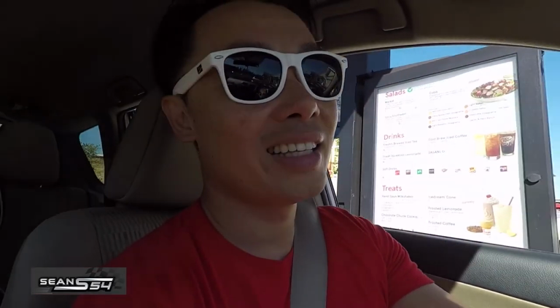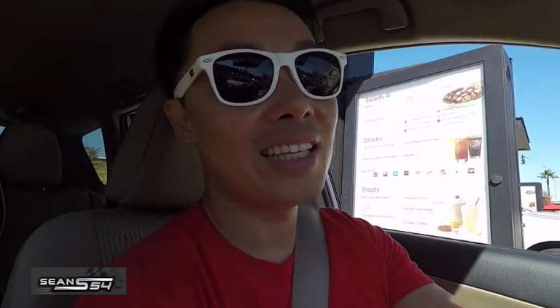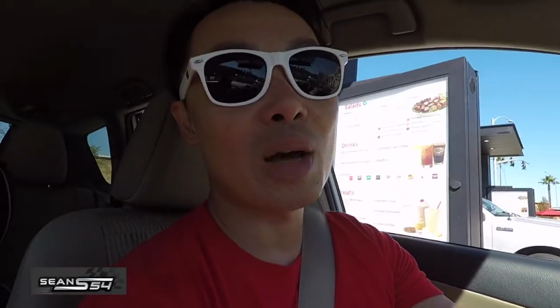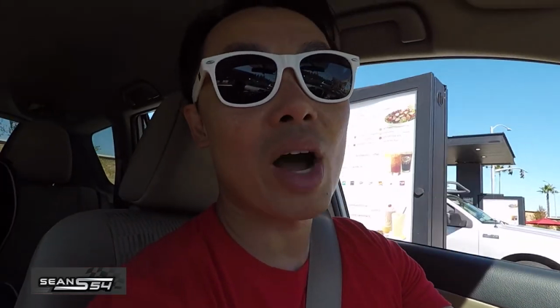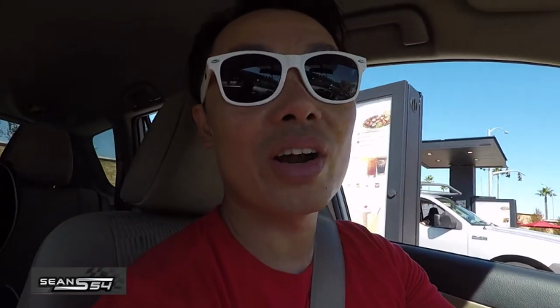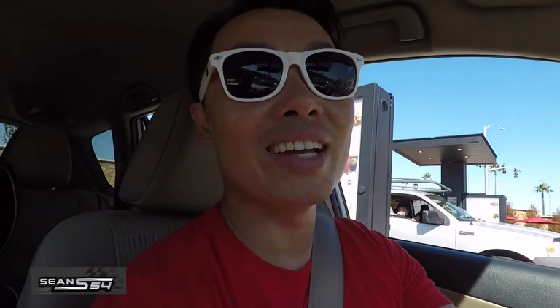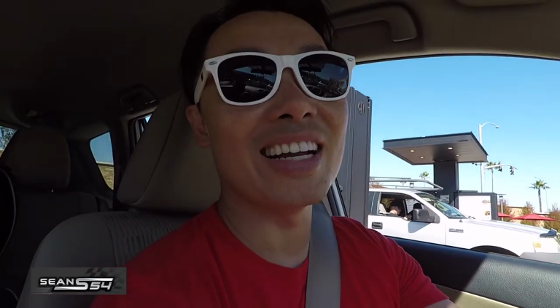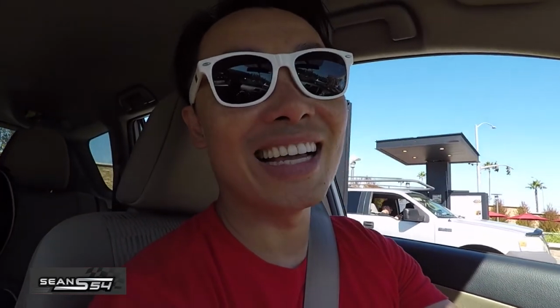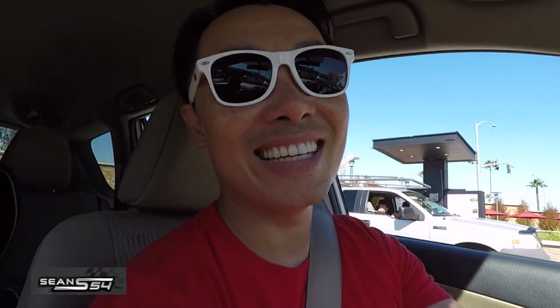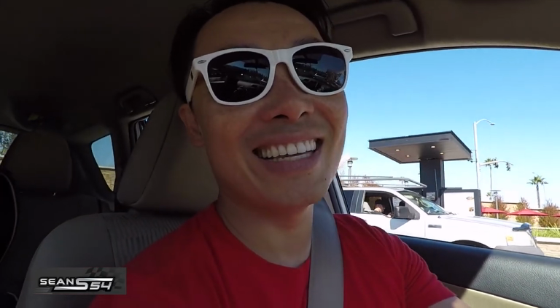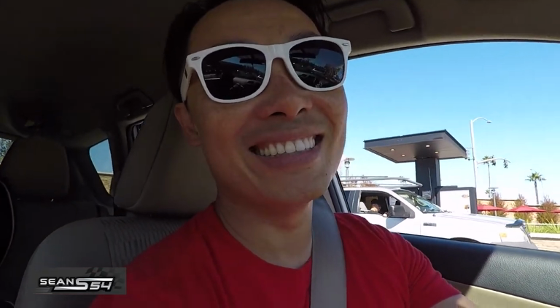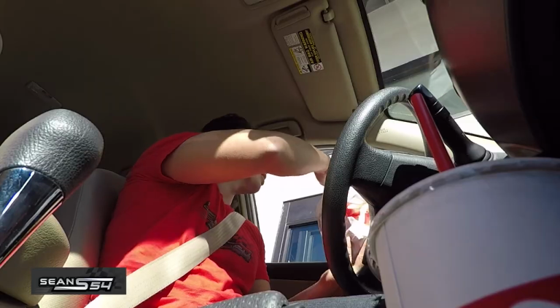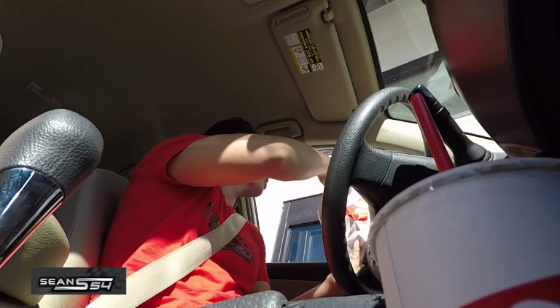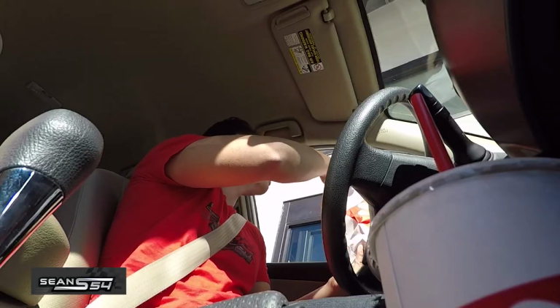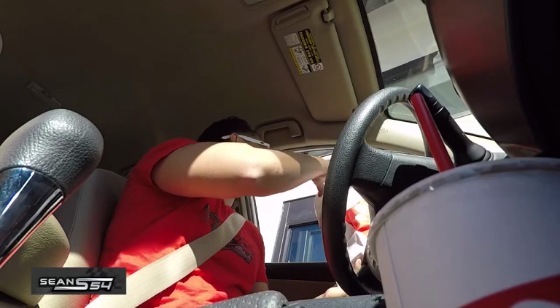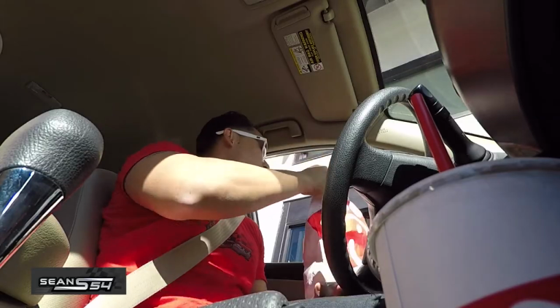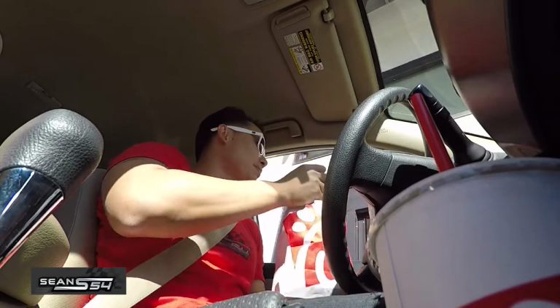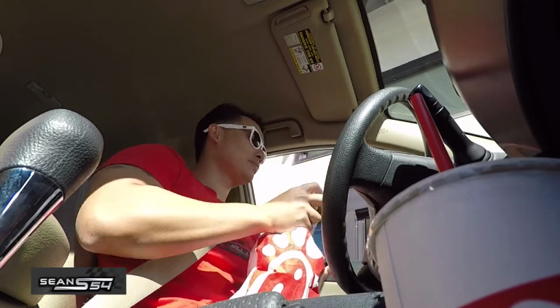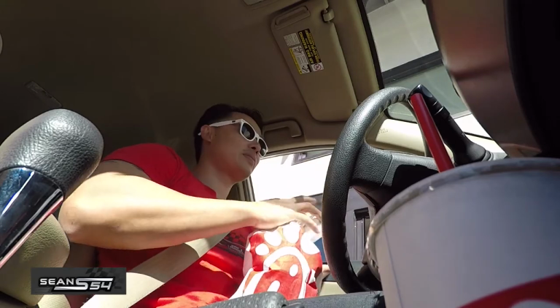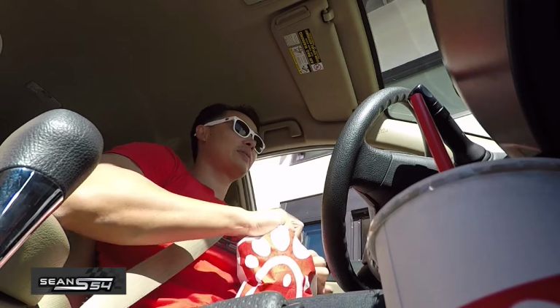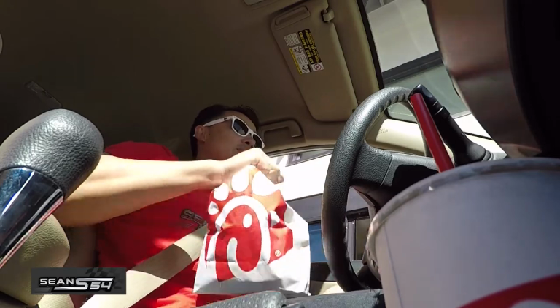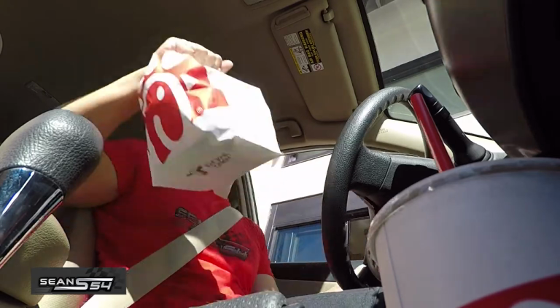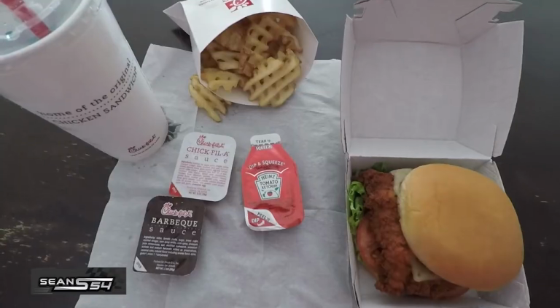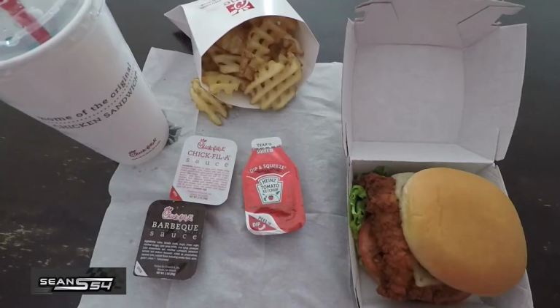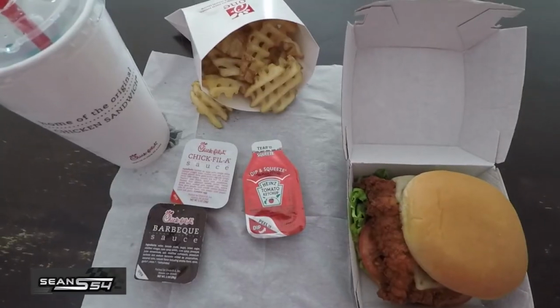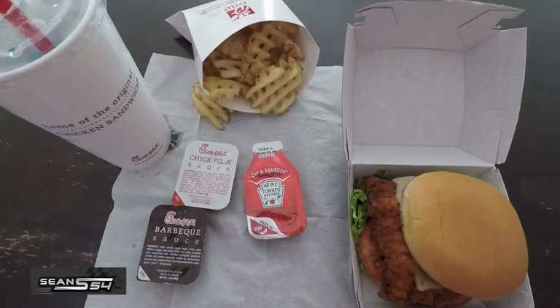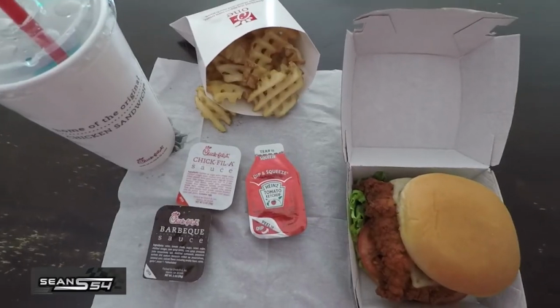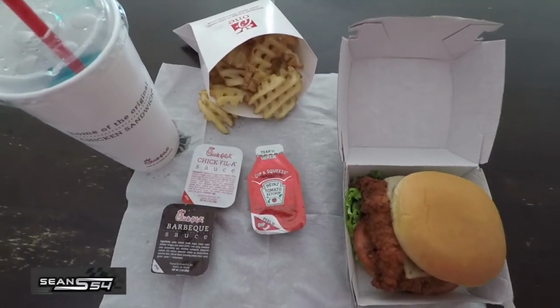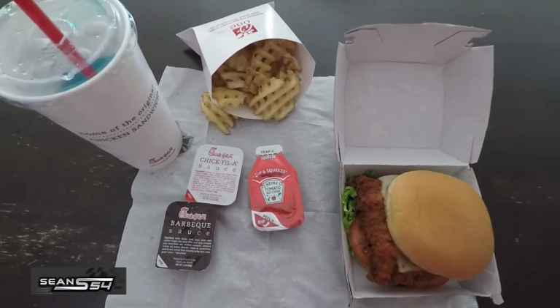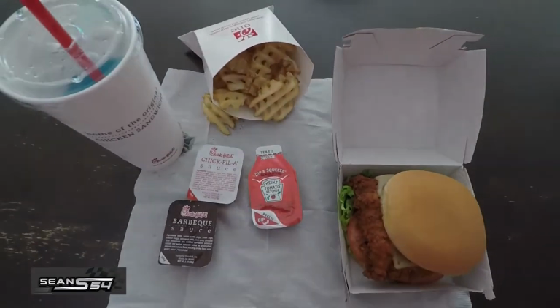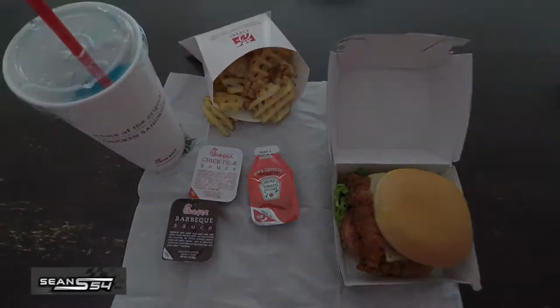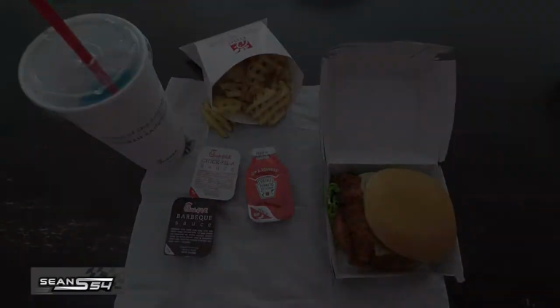Need that Powerade on a hot day. I'm gonna have lunch then get back to work.